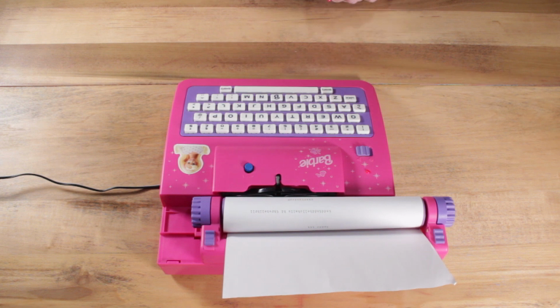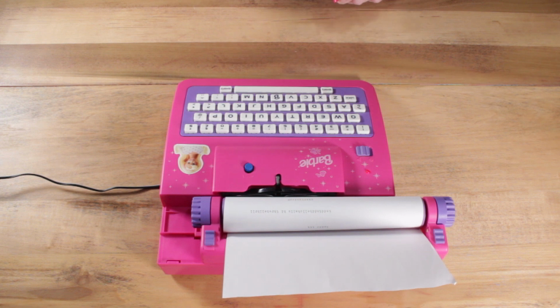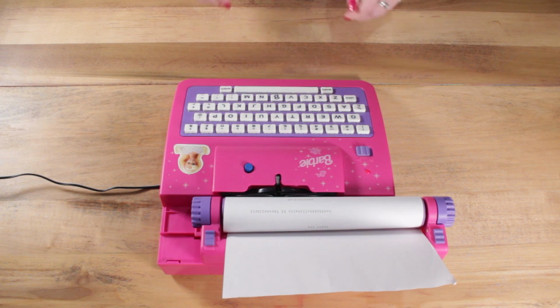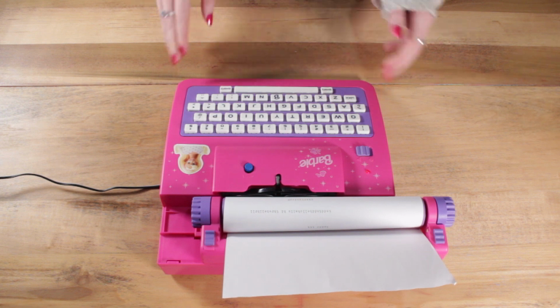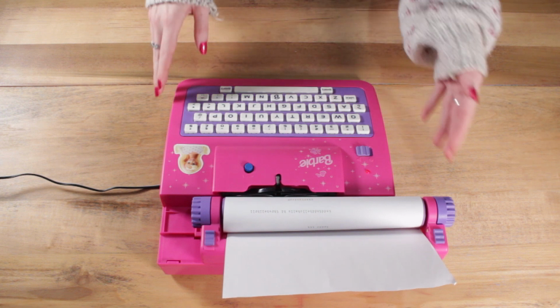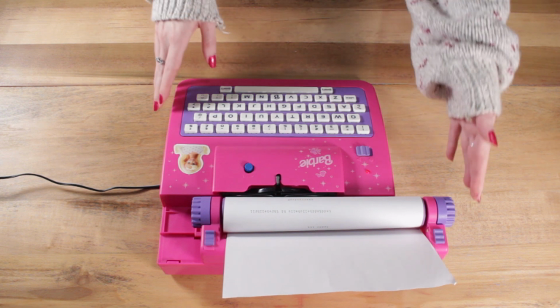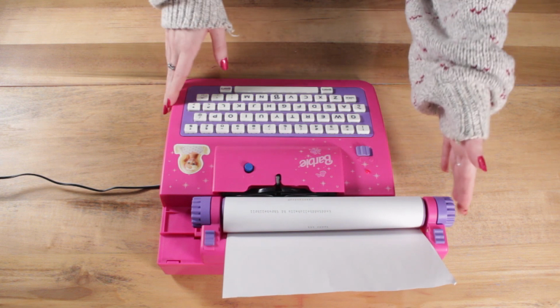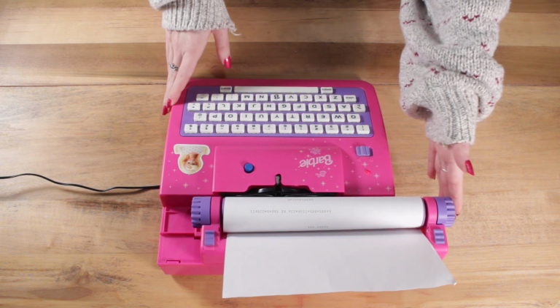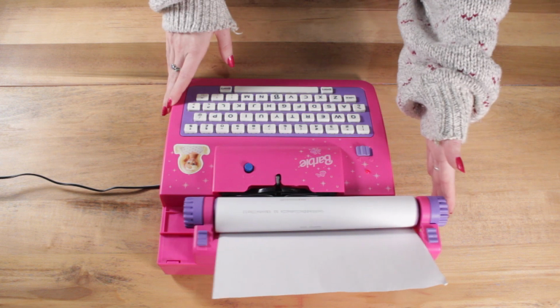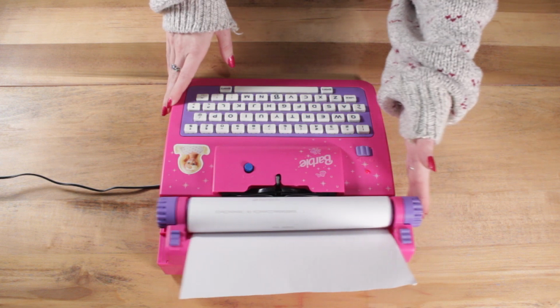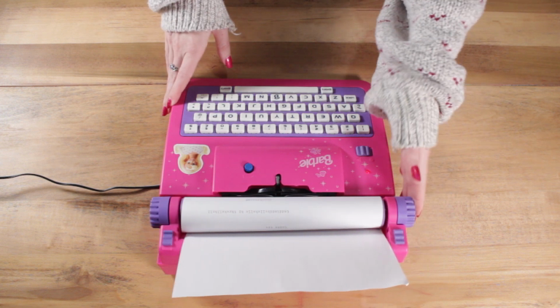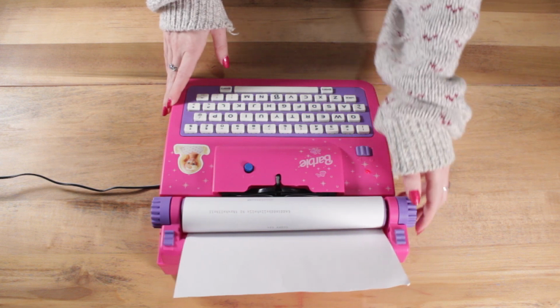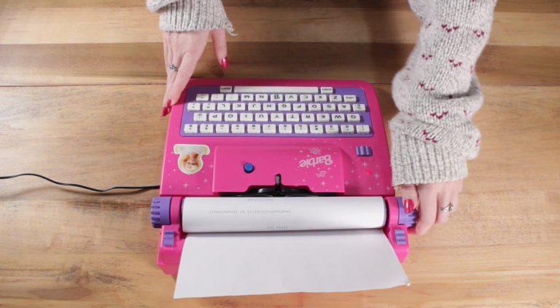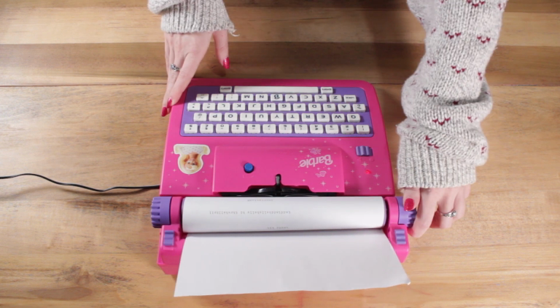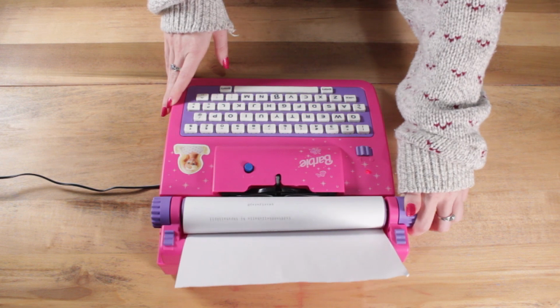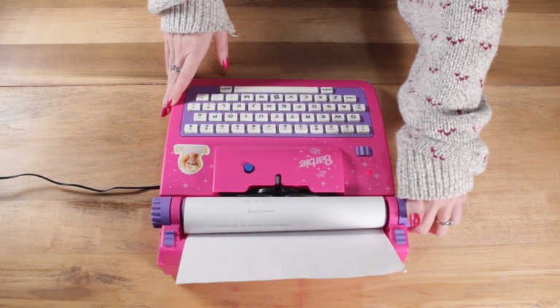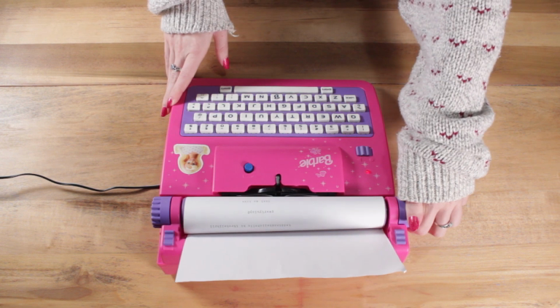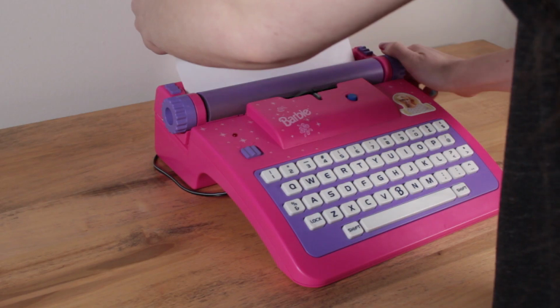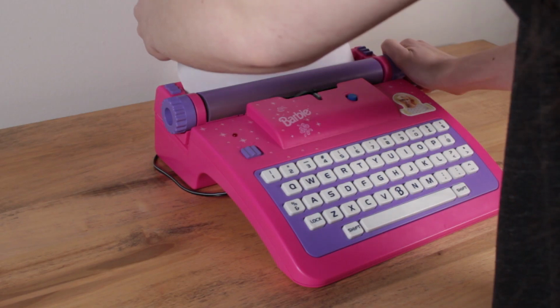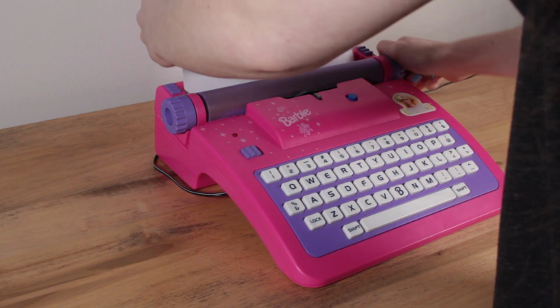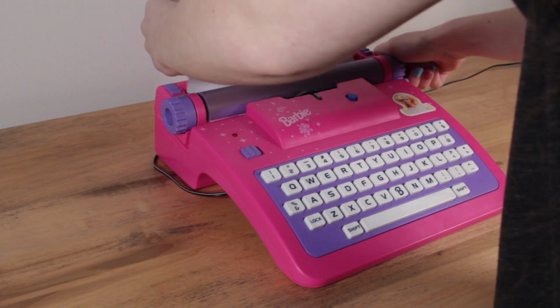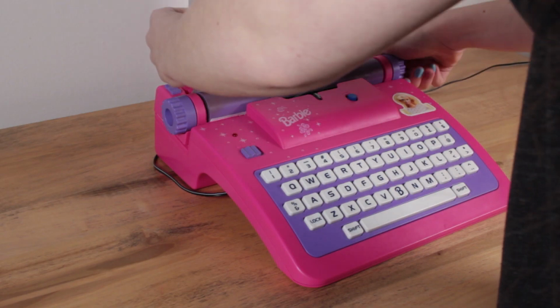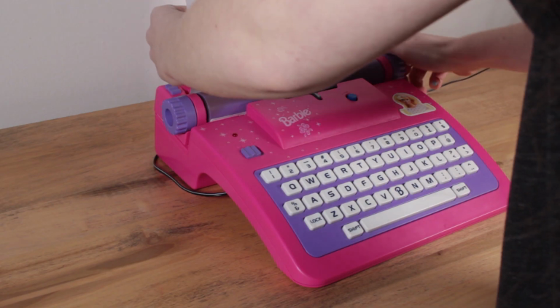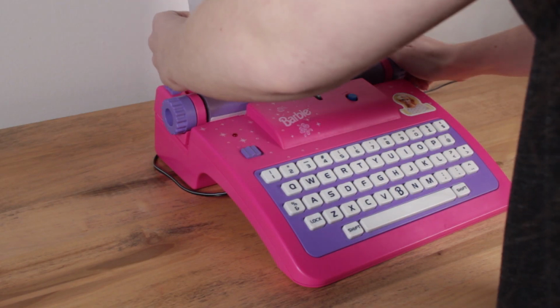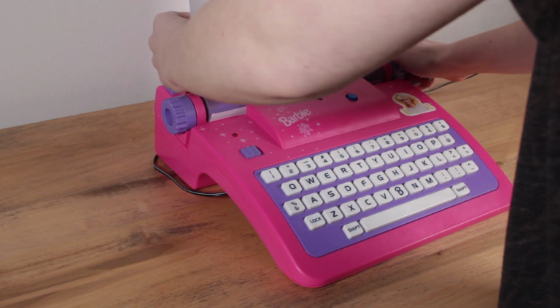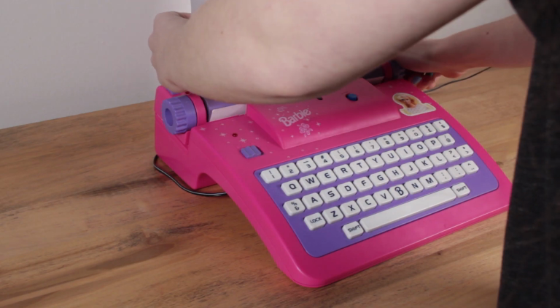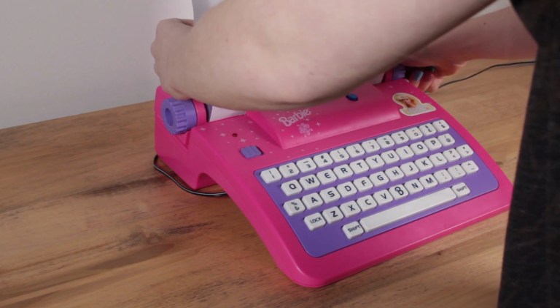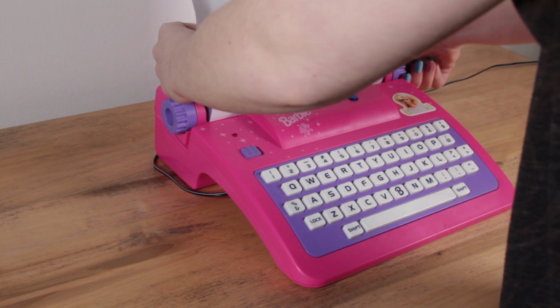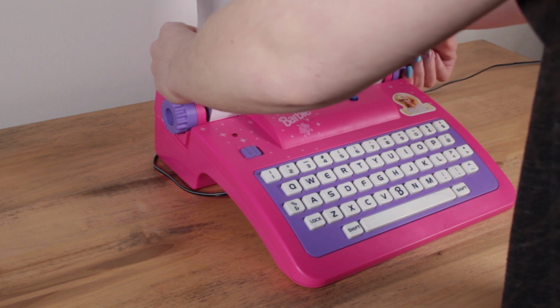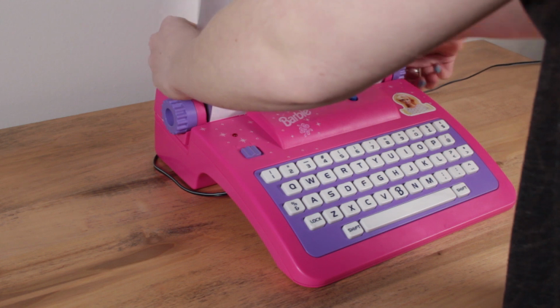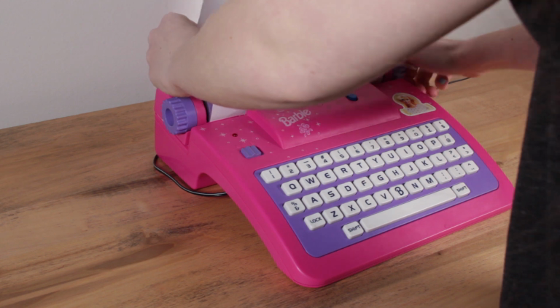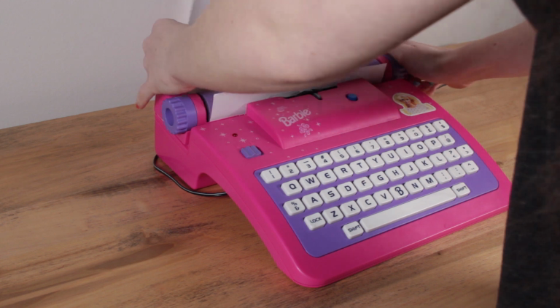I also ran into a problem of having some letters get stuck and repeat over and over again, and I didn't want to break this machine because it's too pretty to be broken.